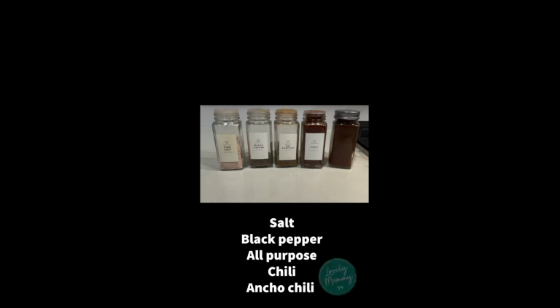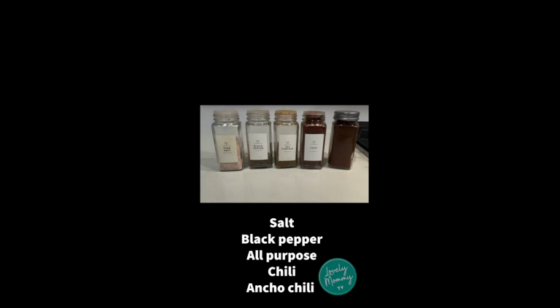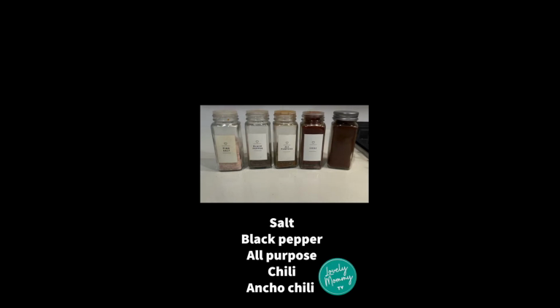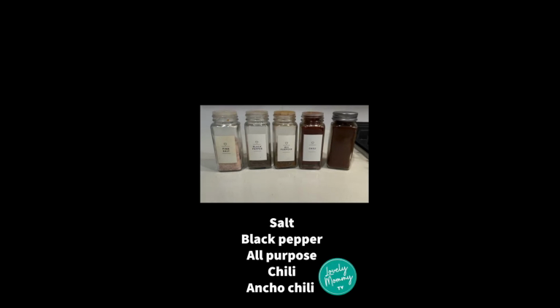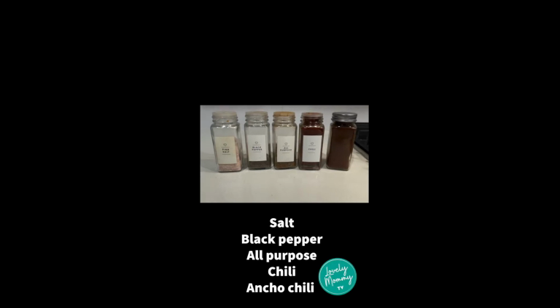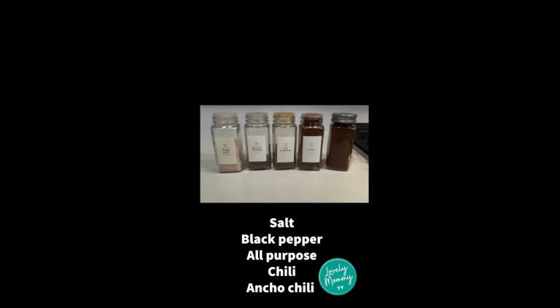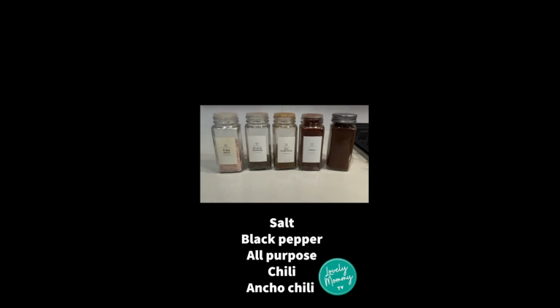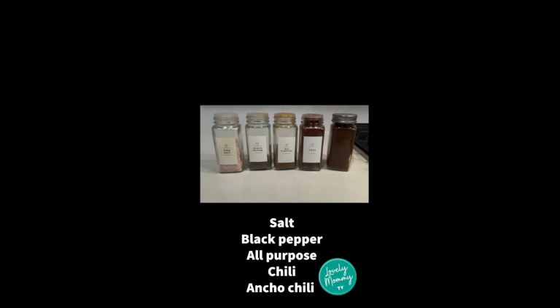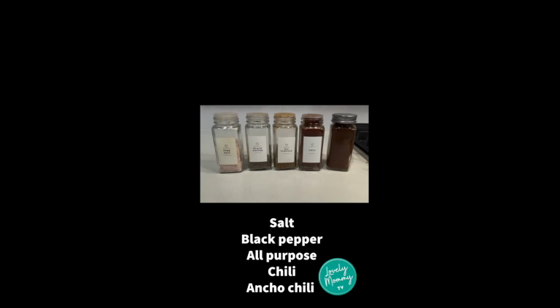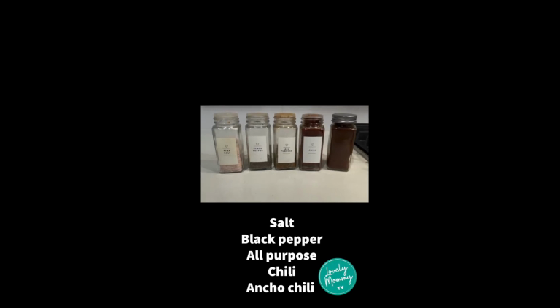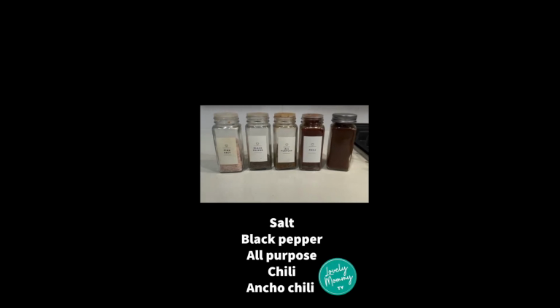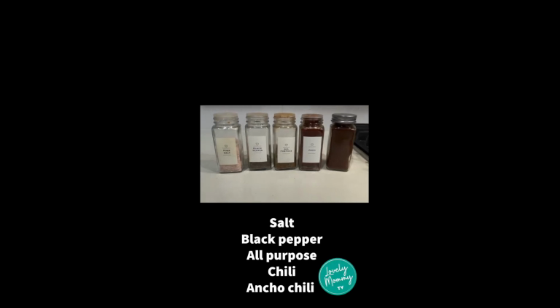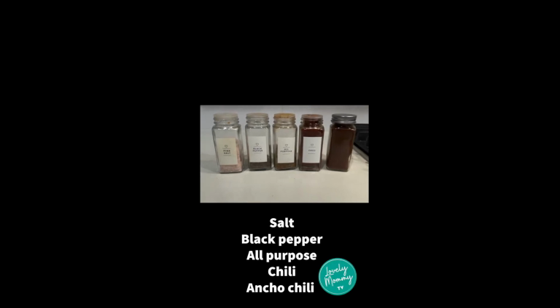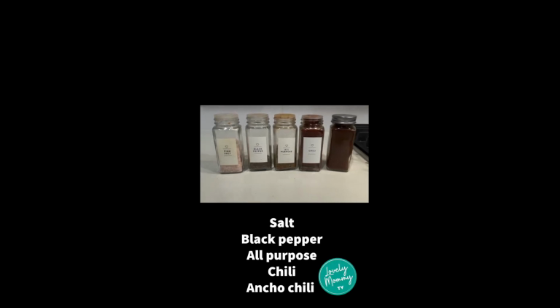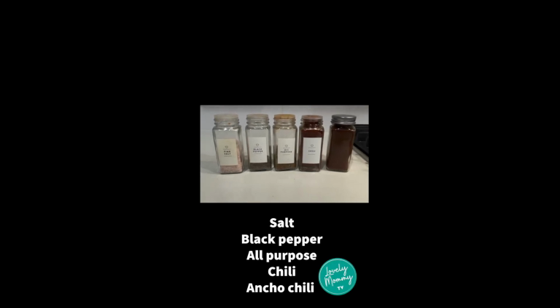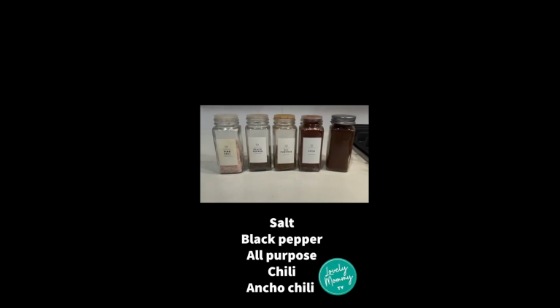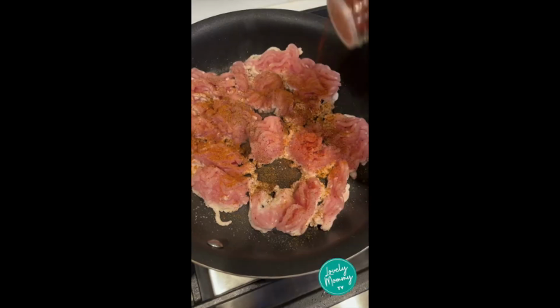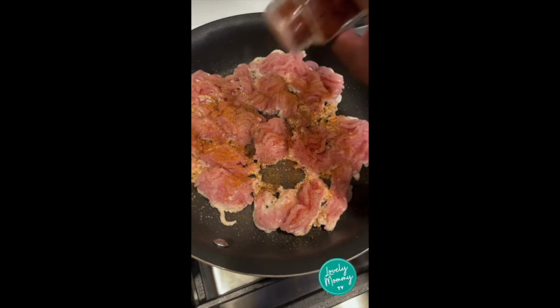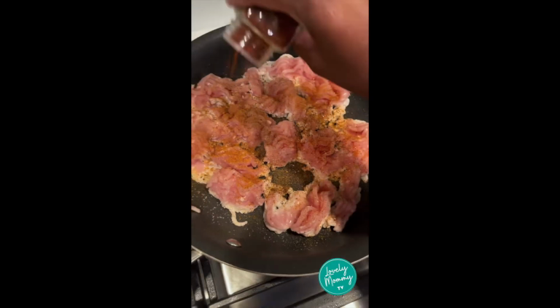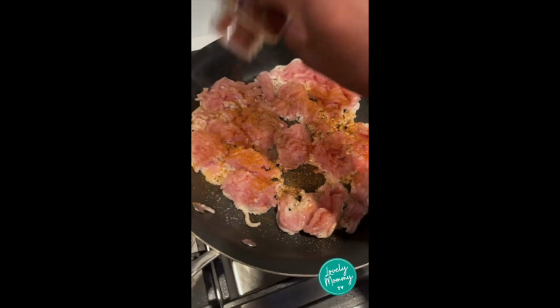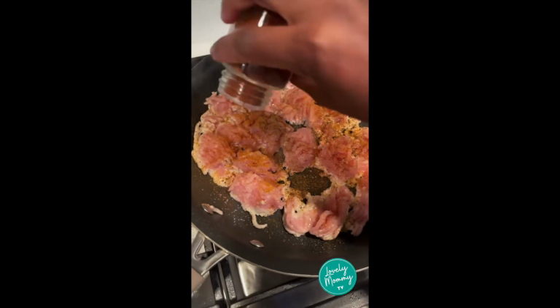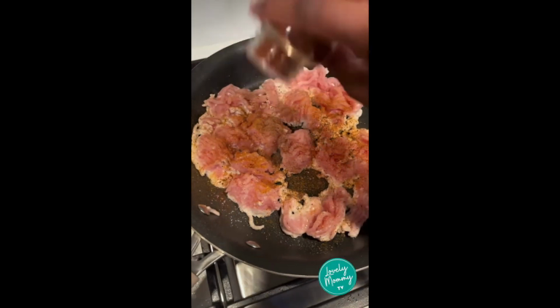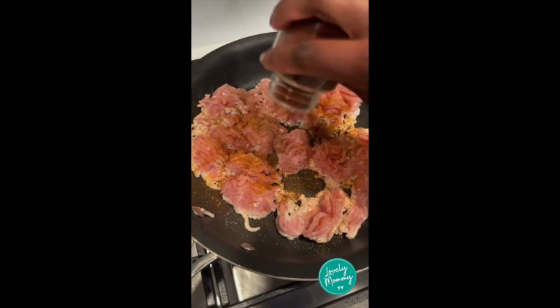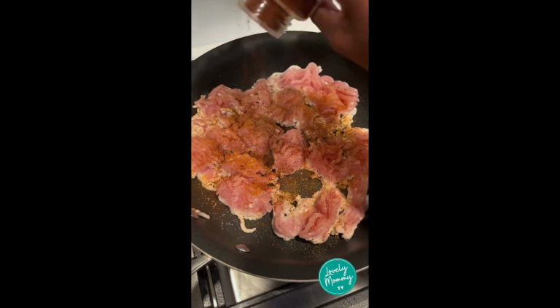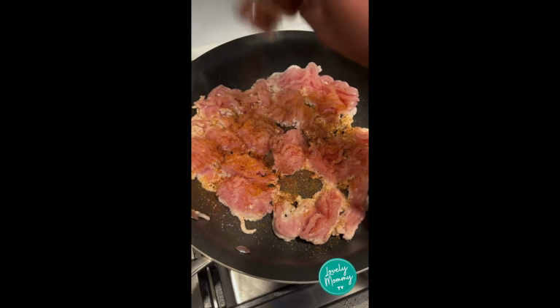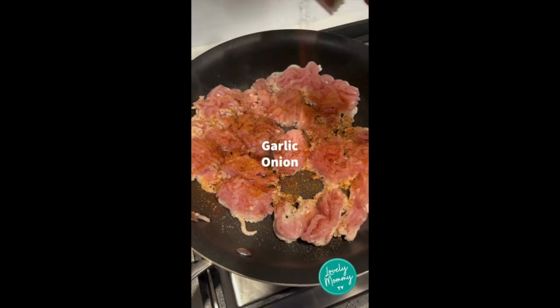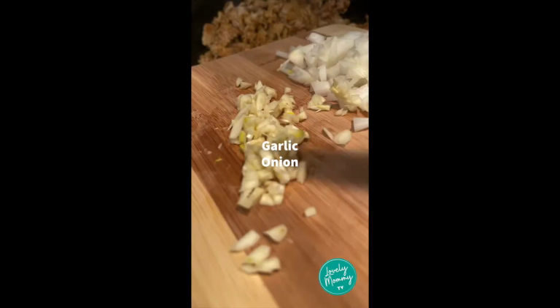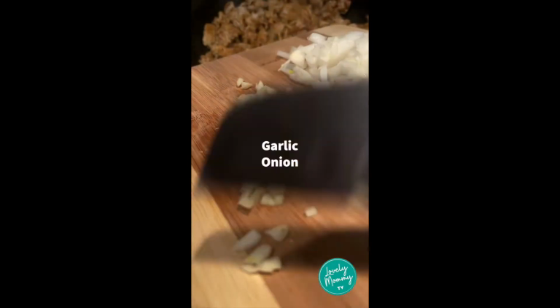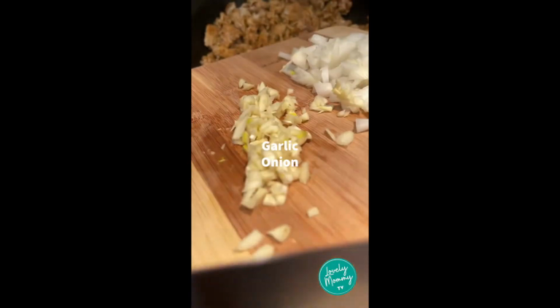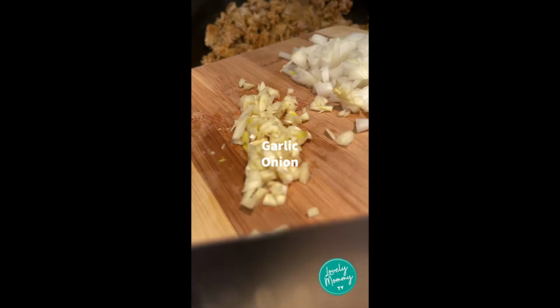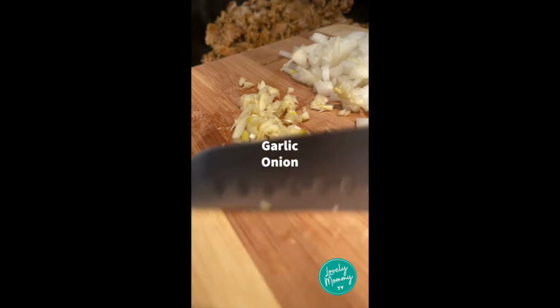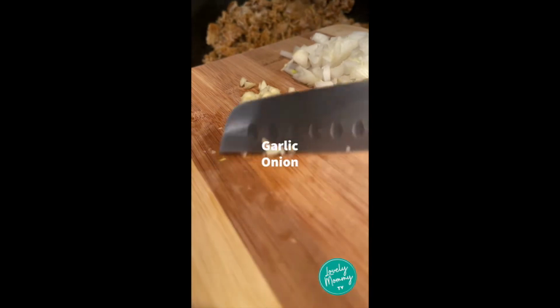Here comes taco pie! Season your ground meat with salt, pepper, all-purpose, and chili powder.